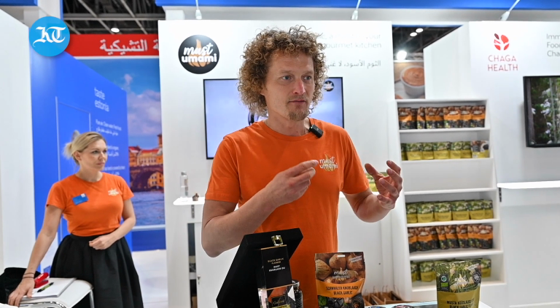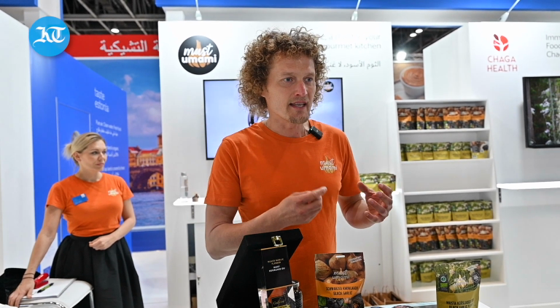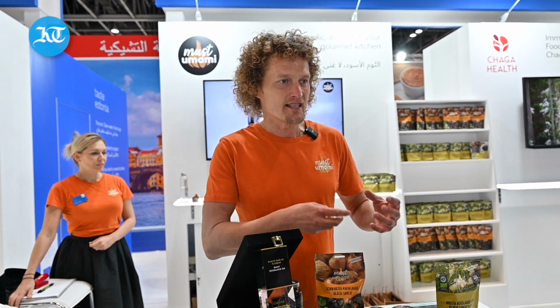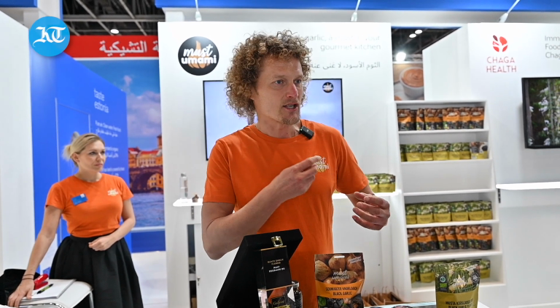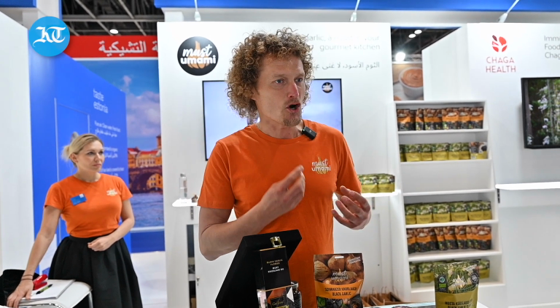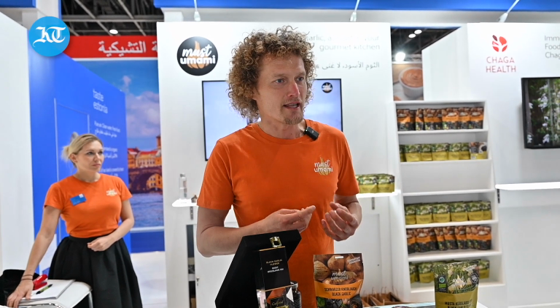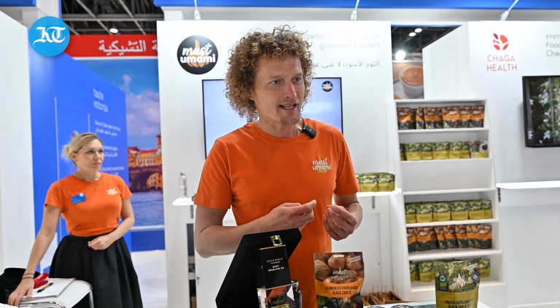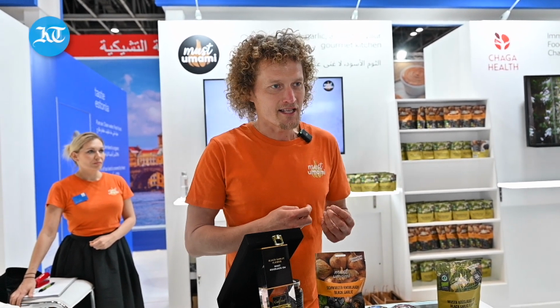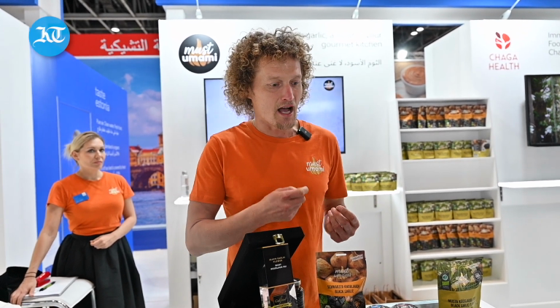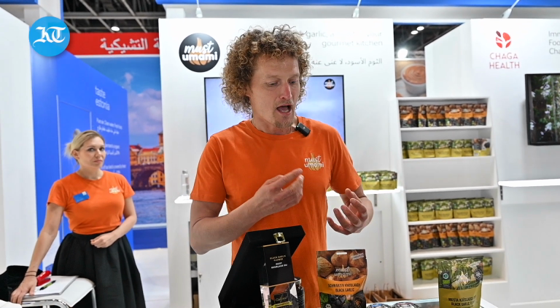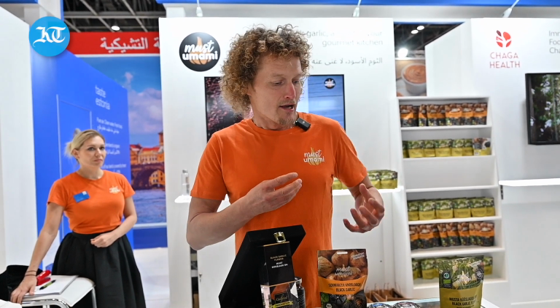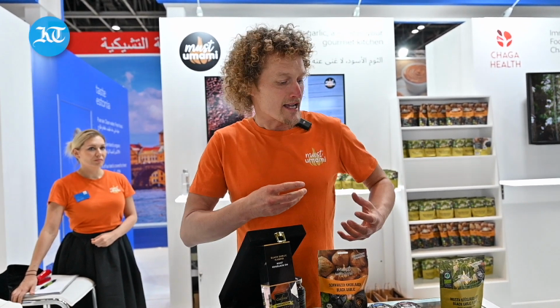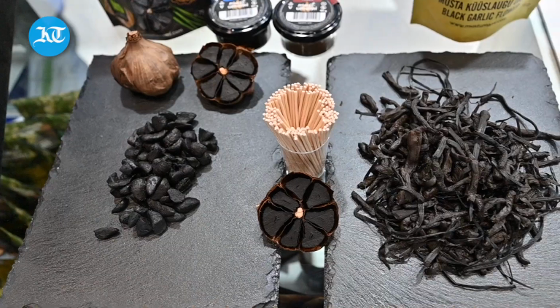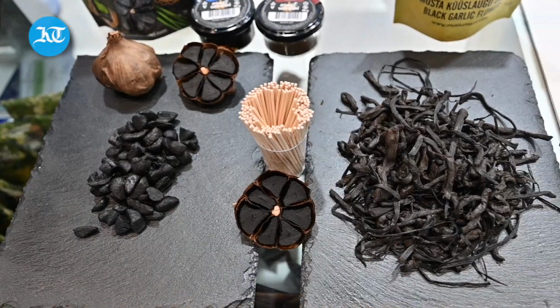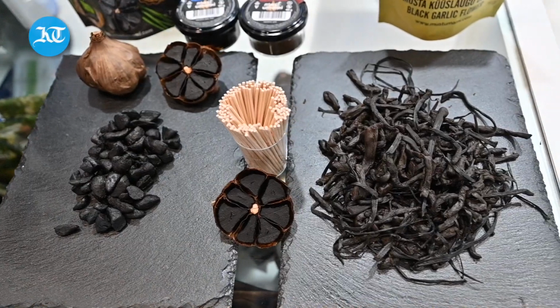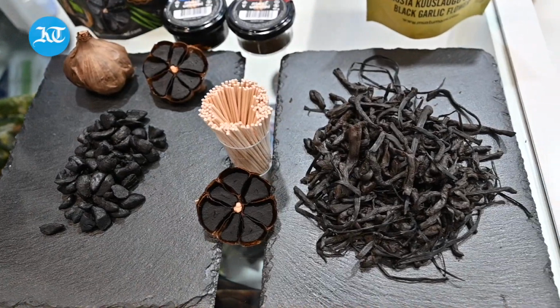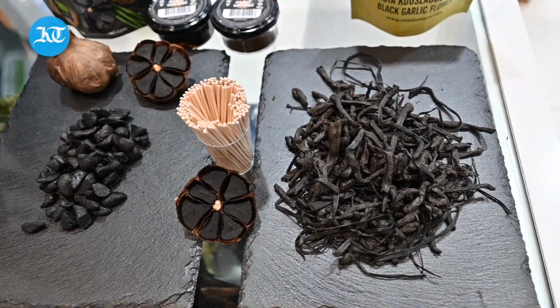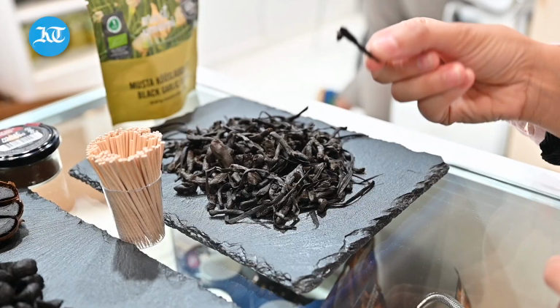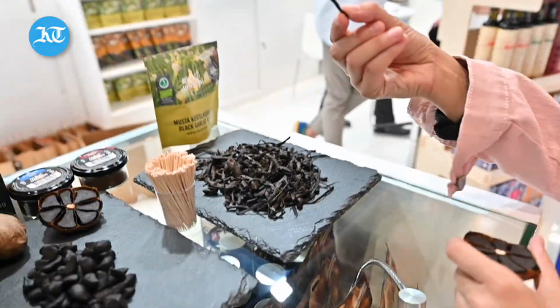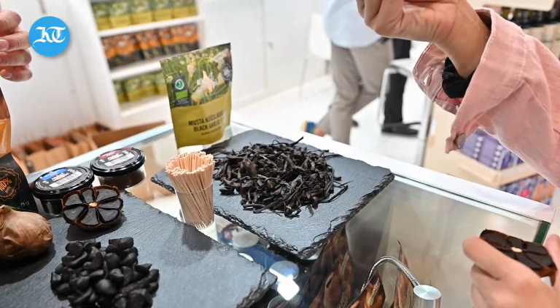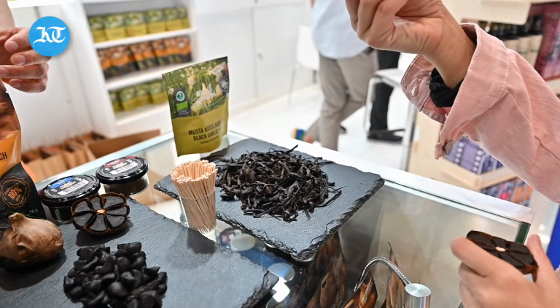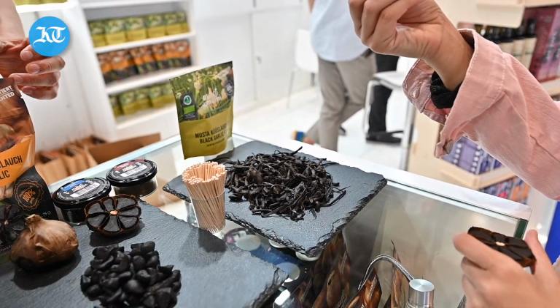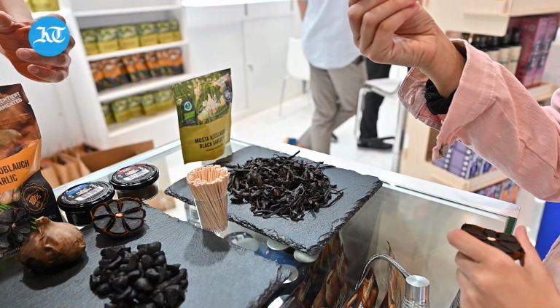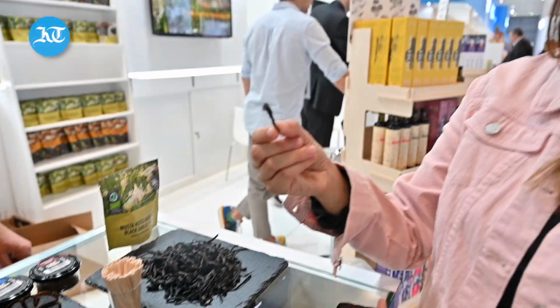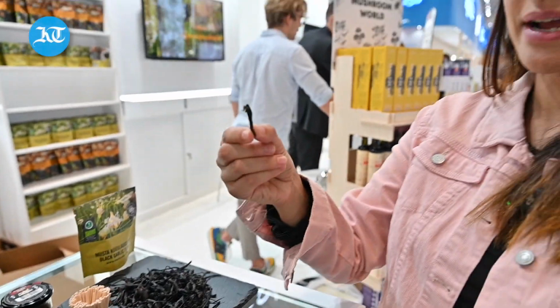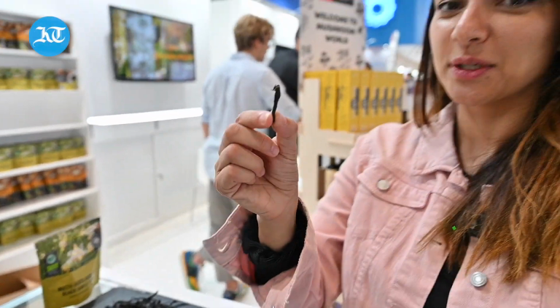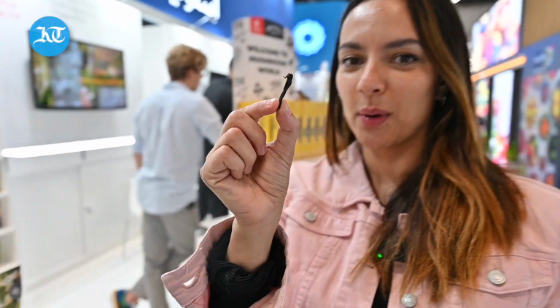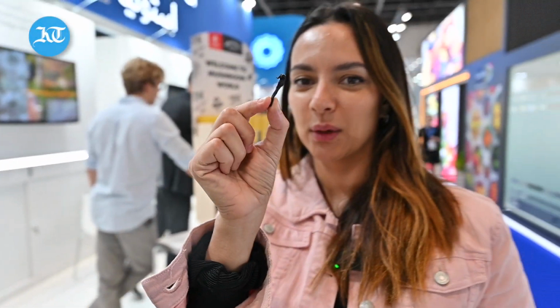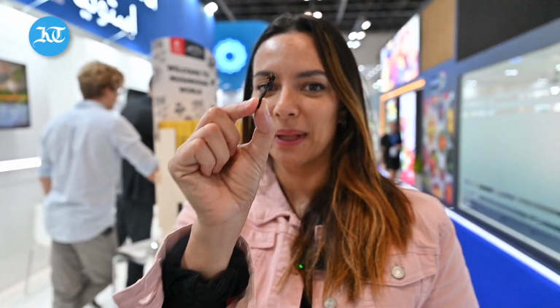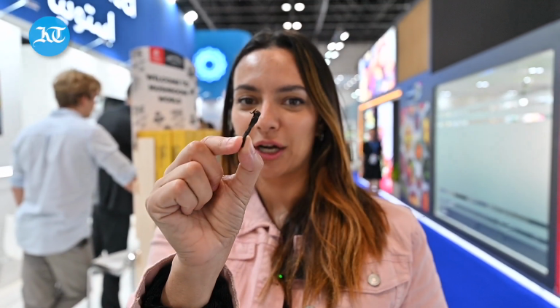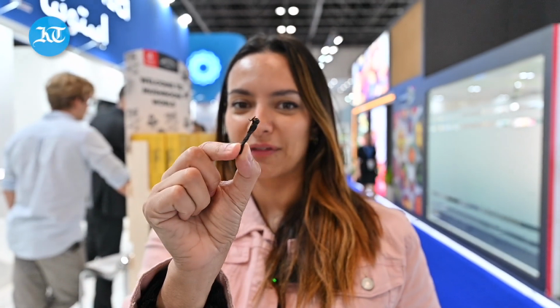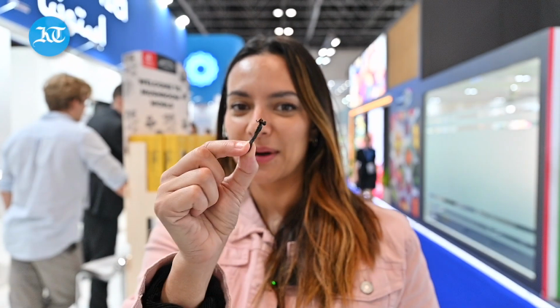It's sweet, it's like chocolate, it's like candy. You can try it. Alright guys, we're going in with the black garlic flowers.